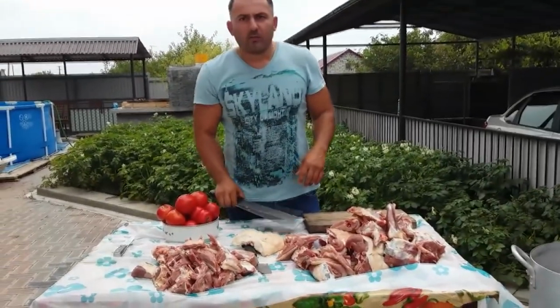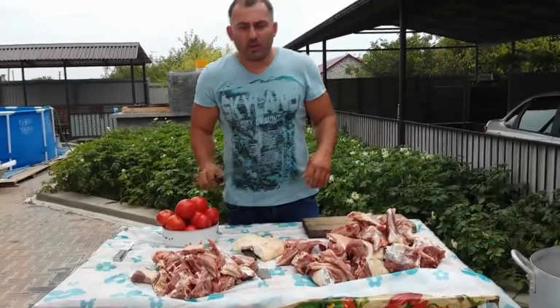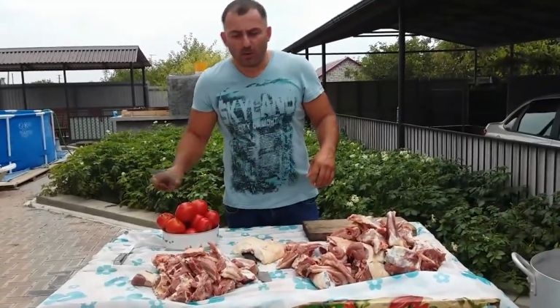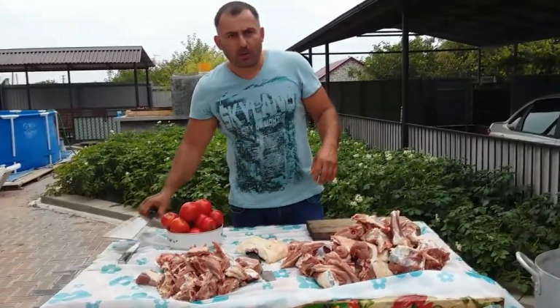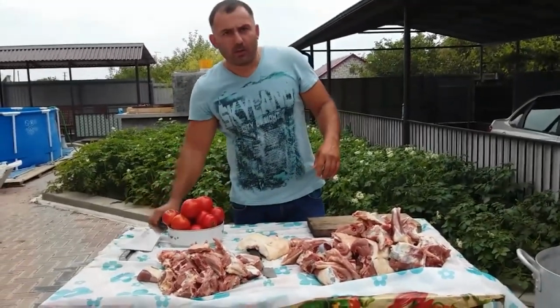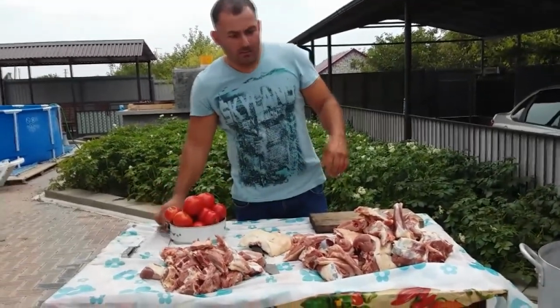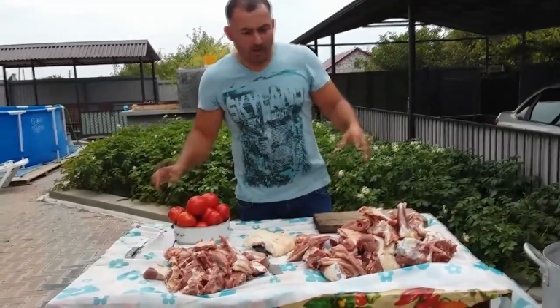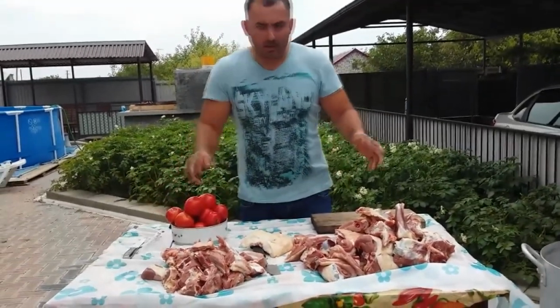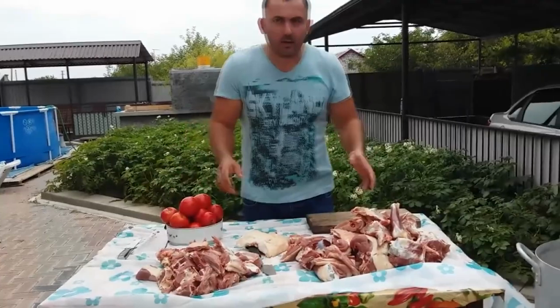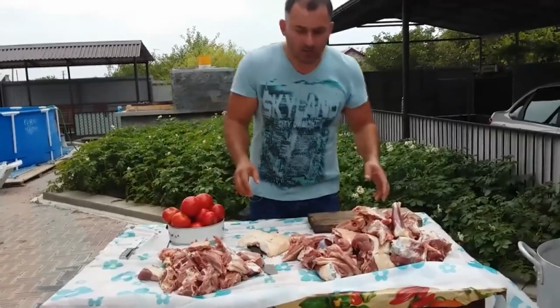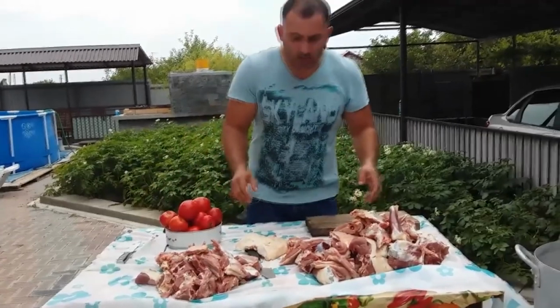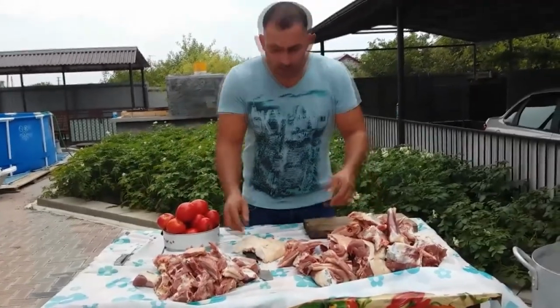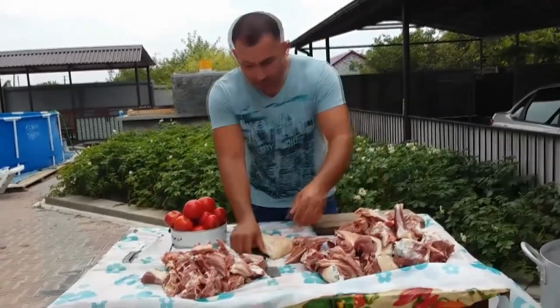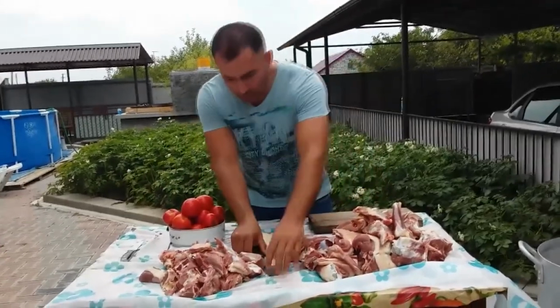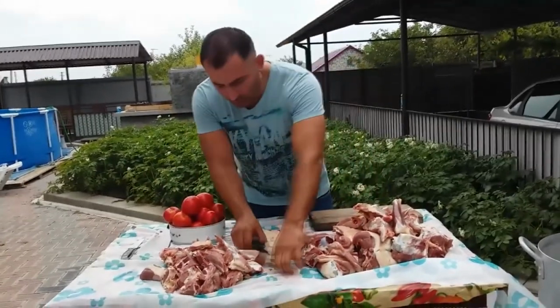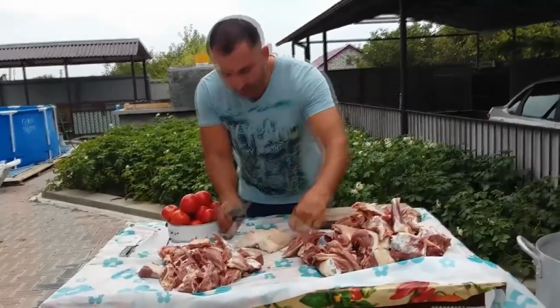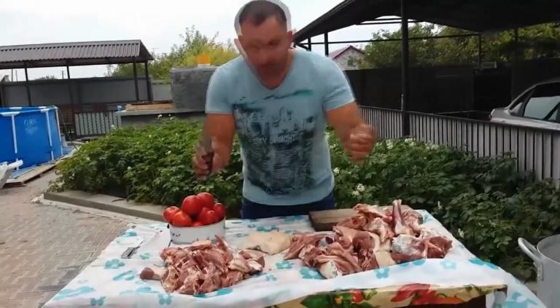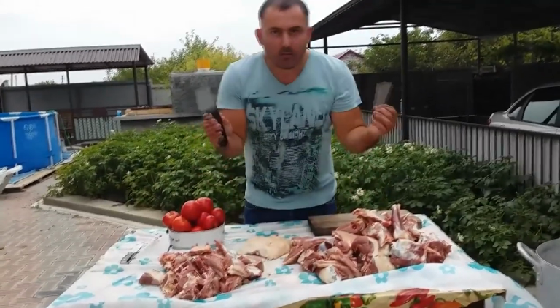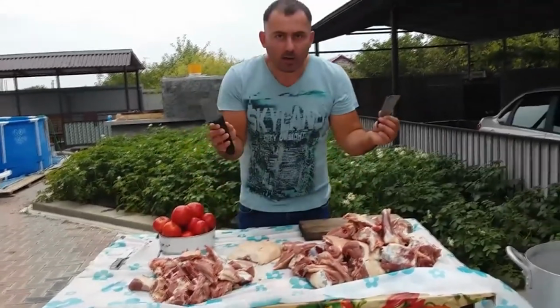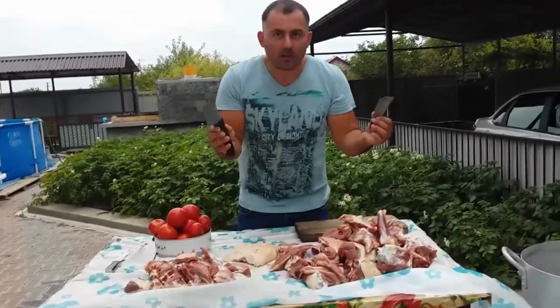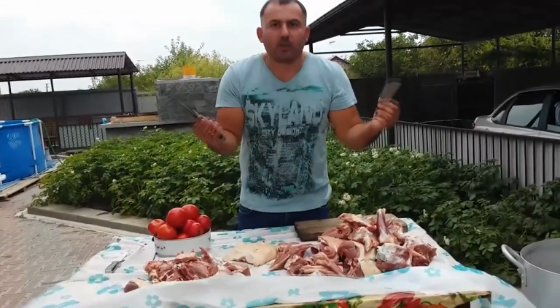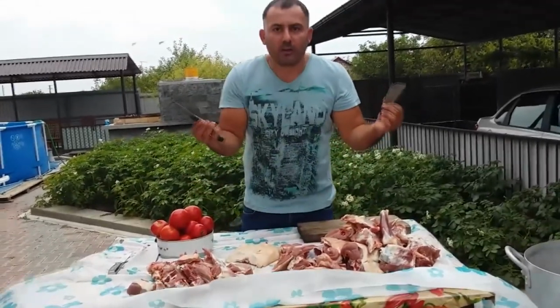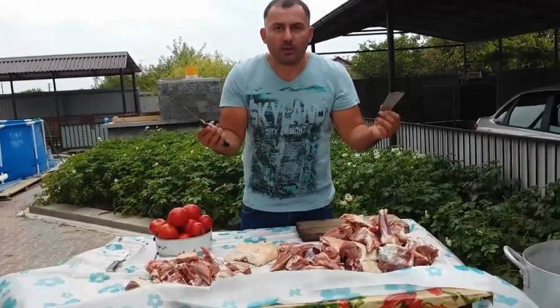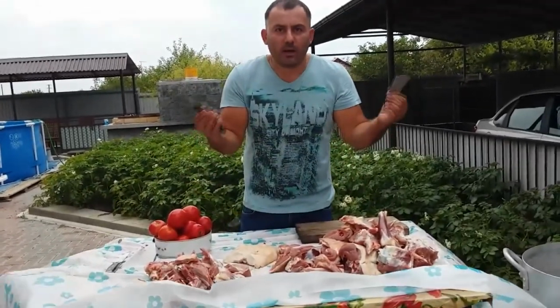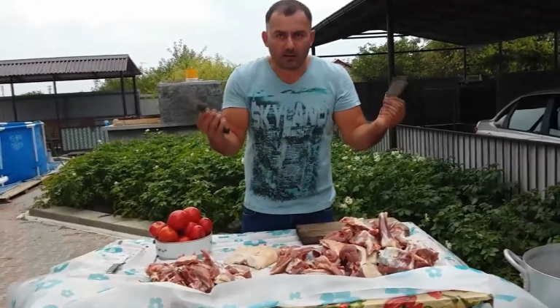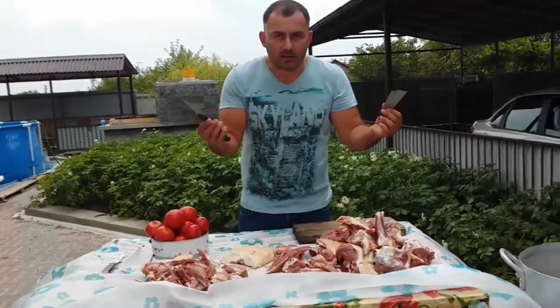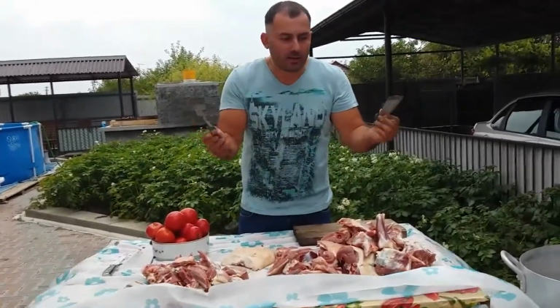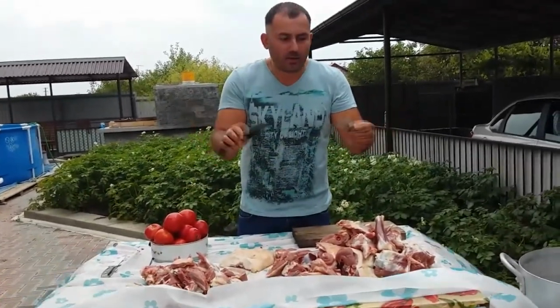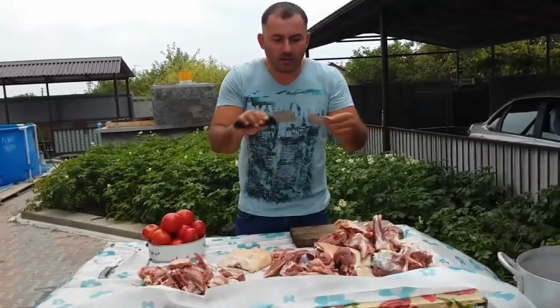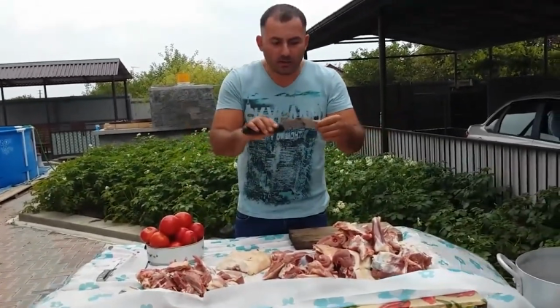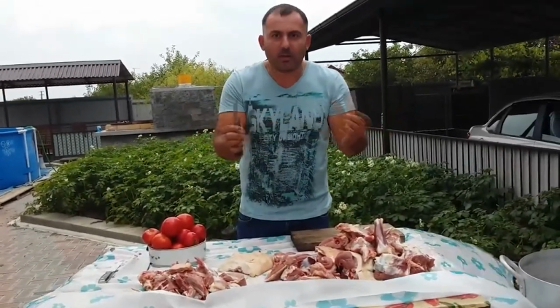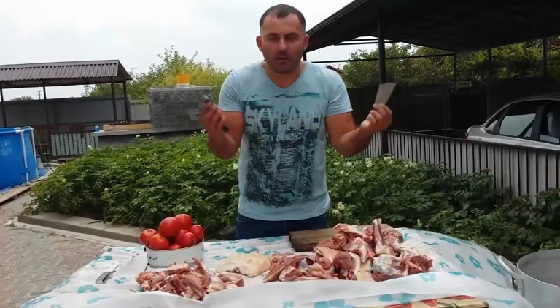When I was cutting the lamb, I had an accident. The Caucasian ram turned out to be very hard and broke my knife.